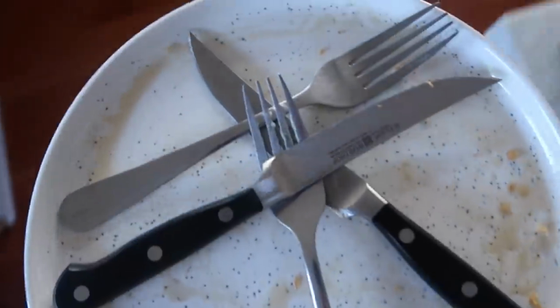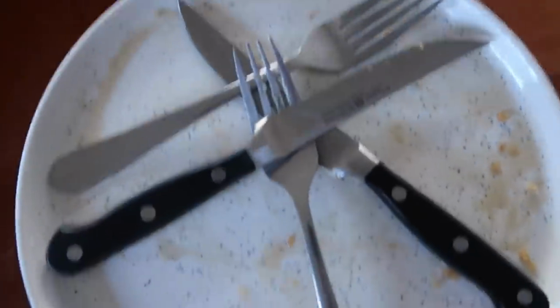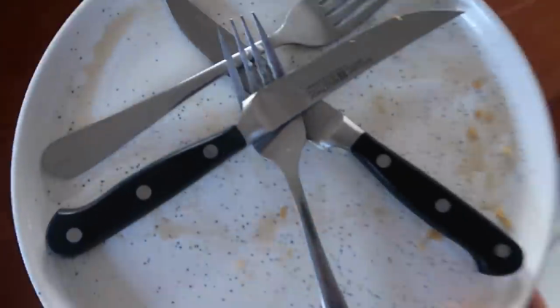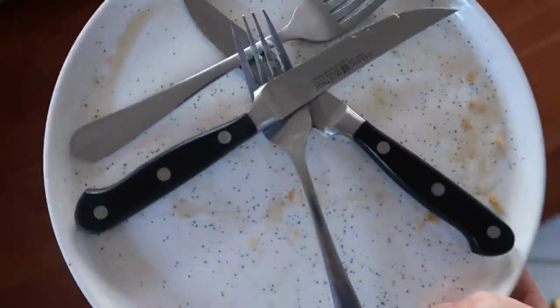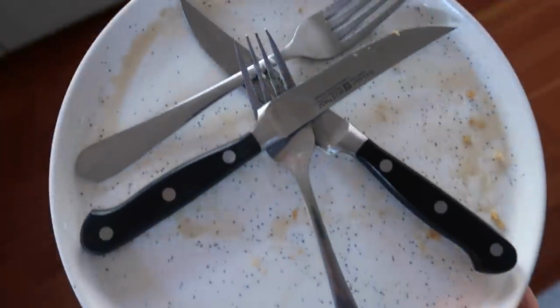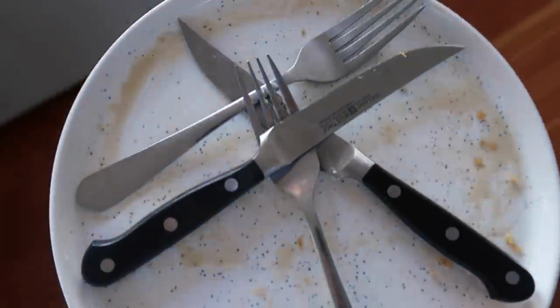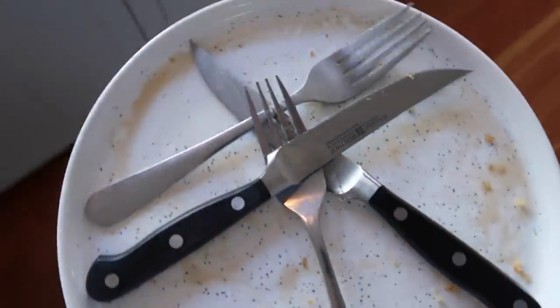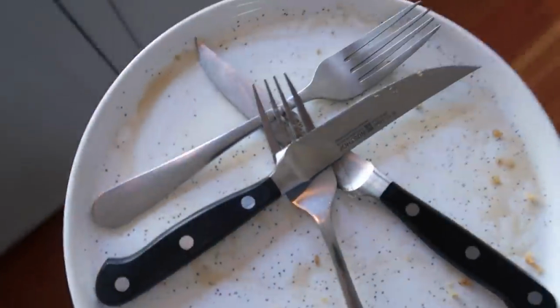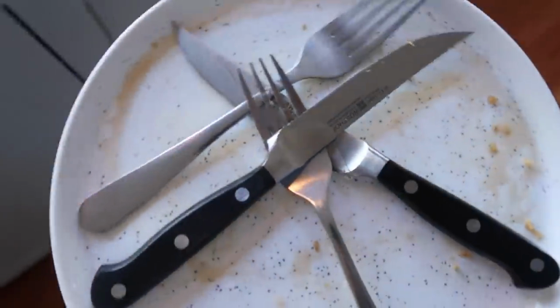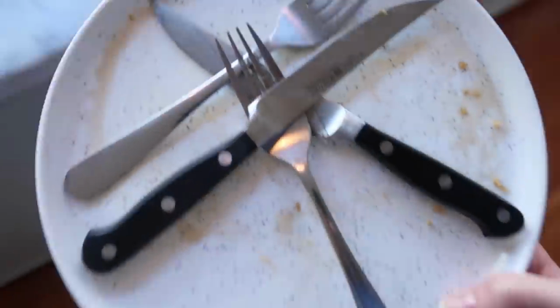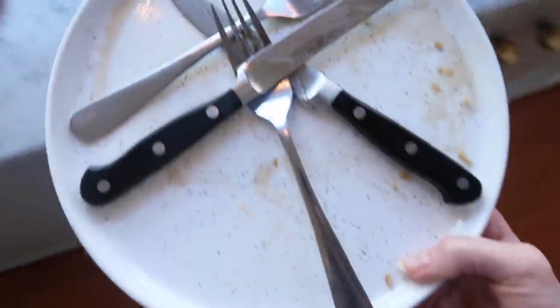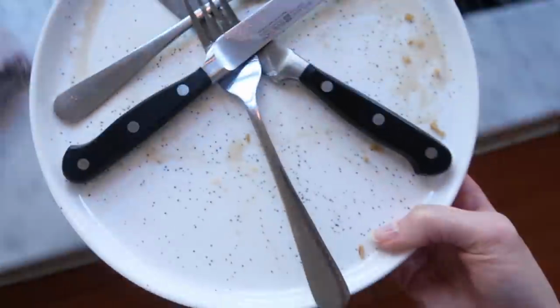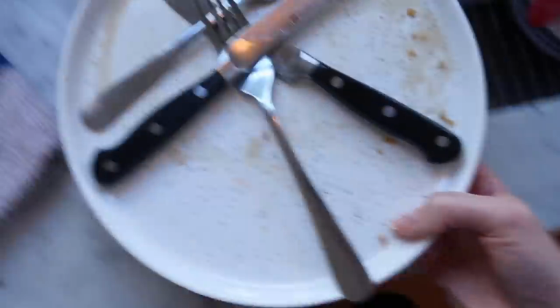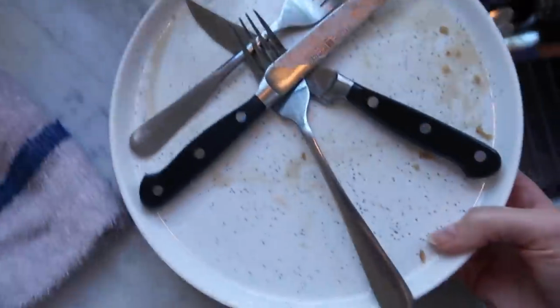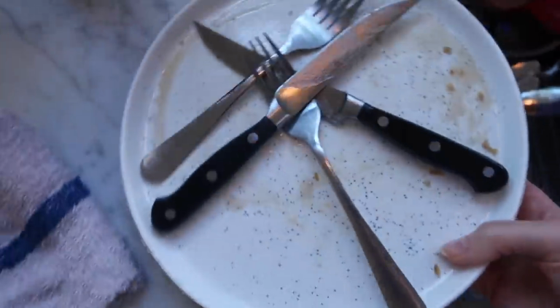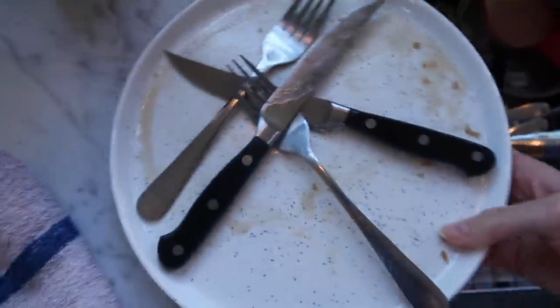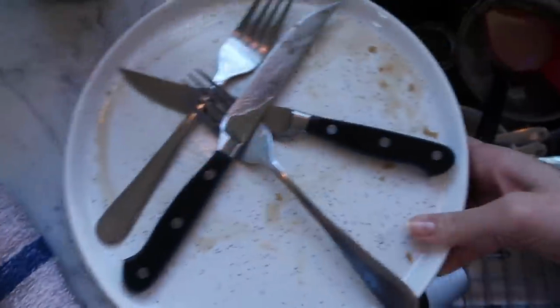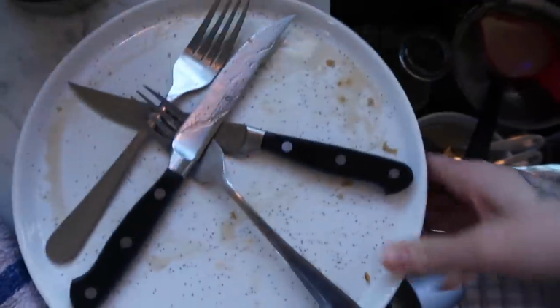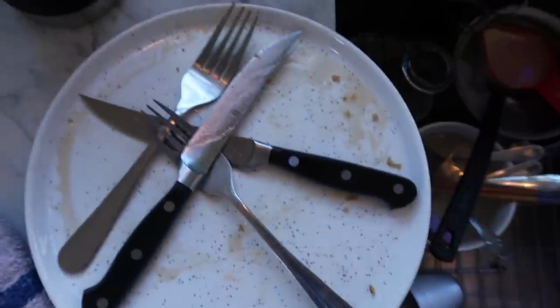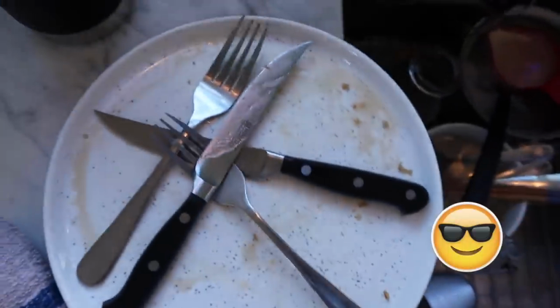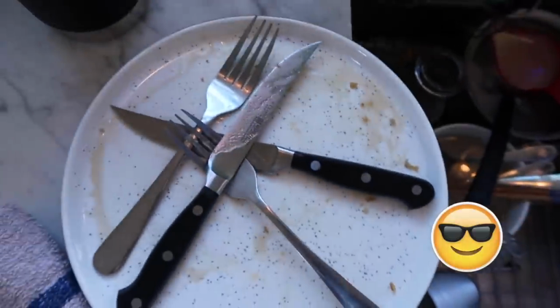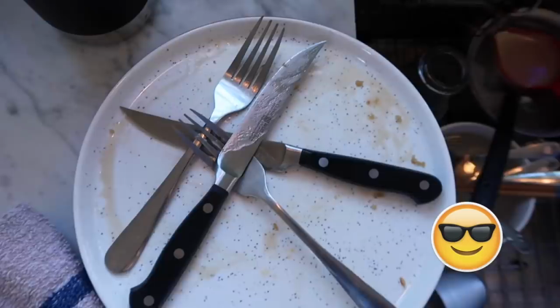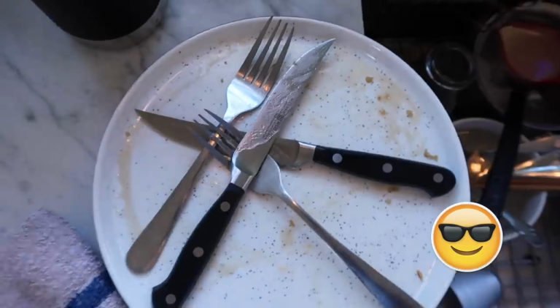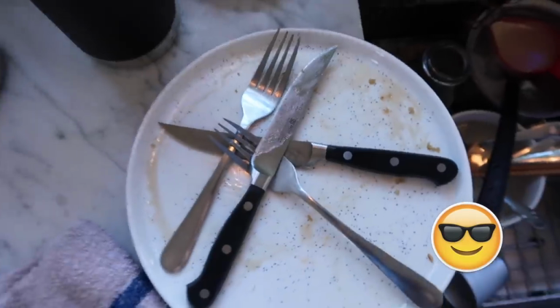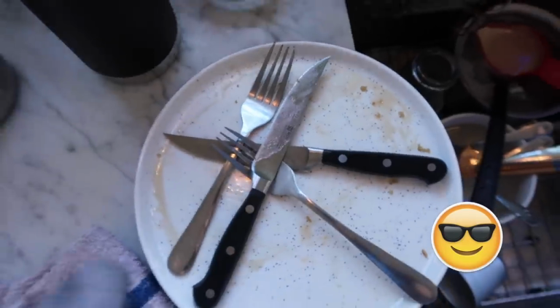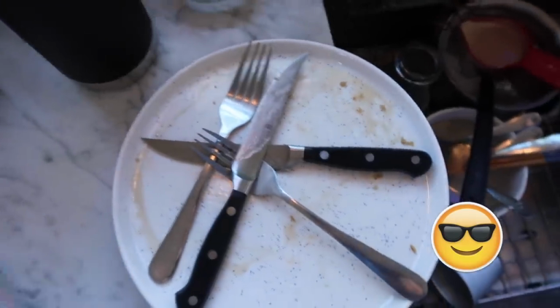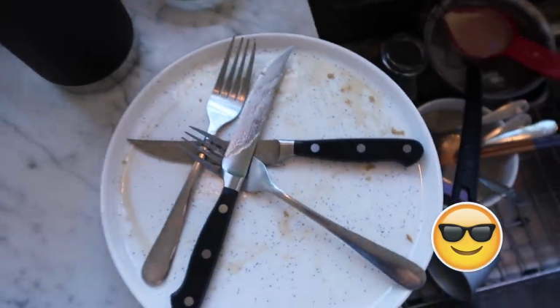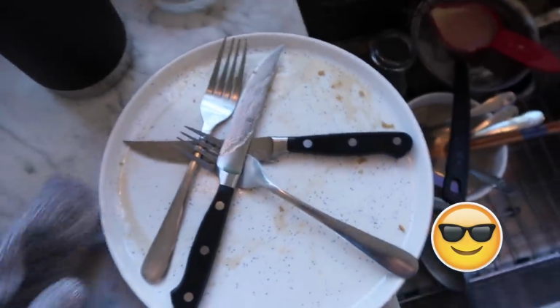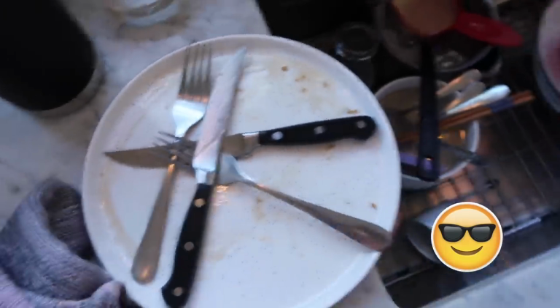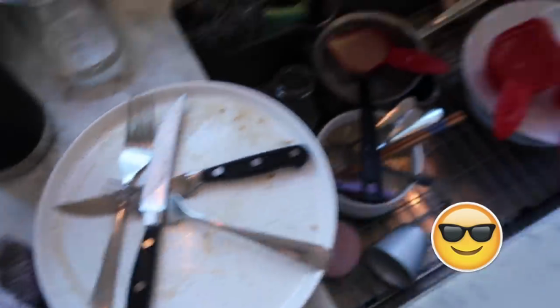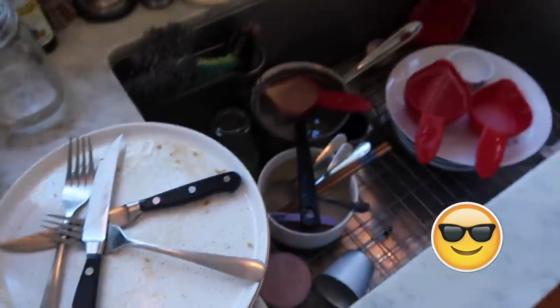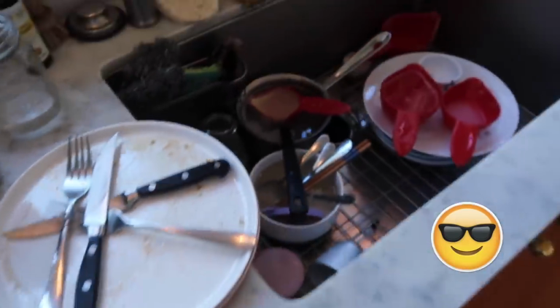I thought those were really good. And now Nick can clean up the kitchen.